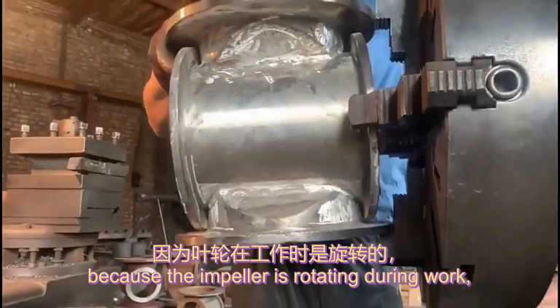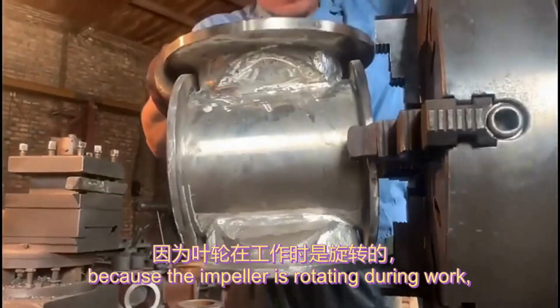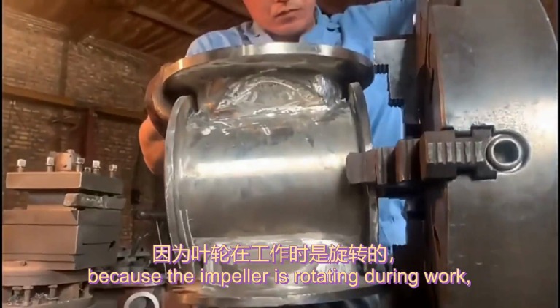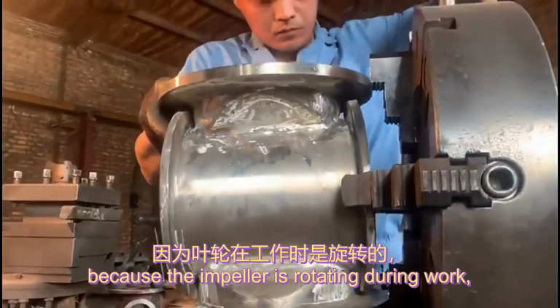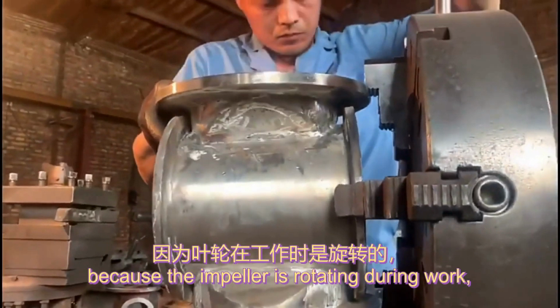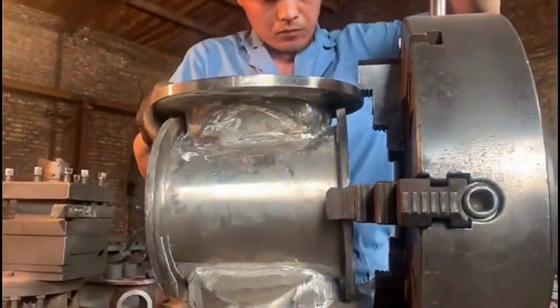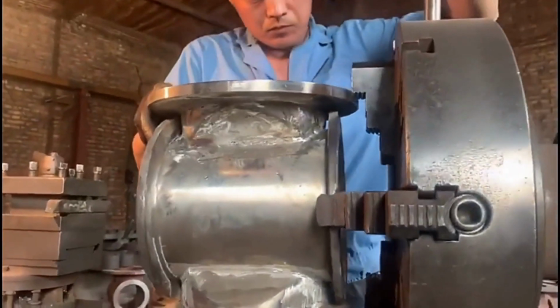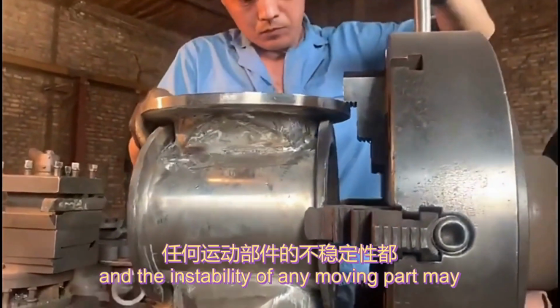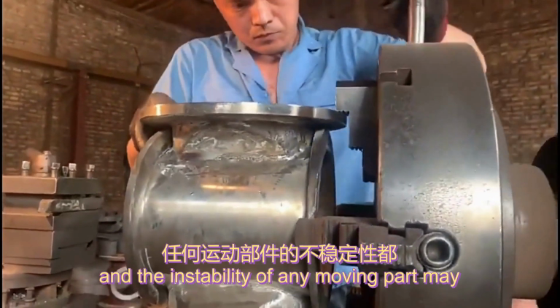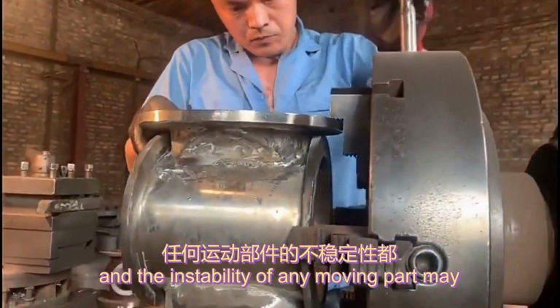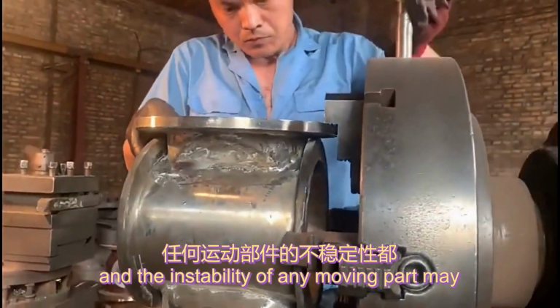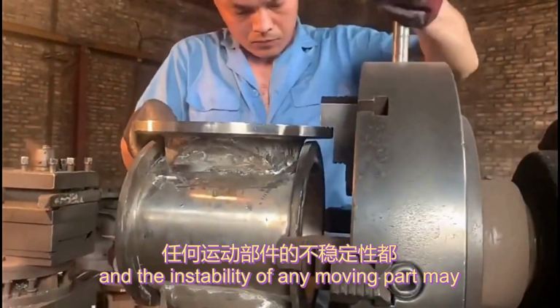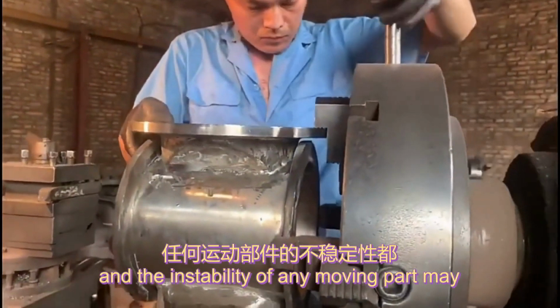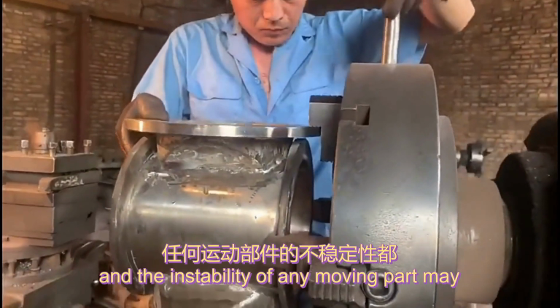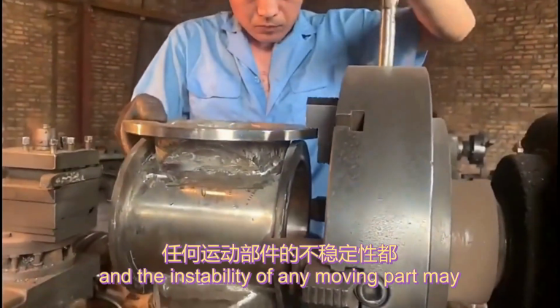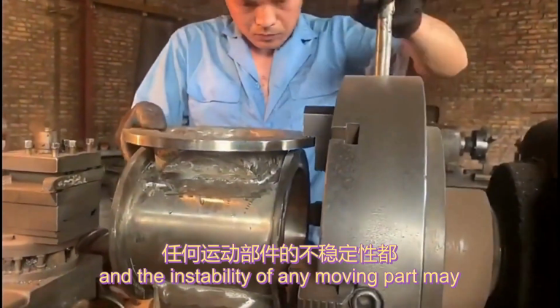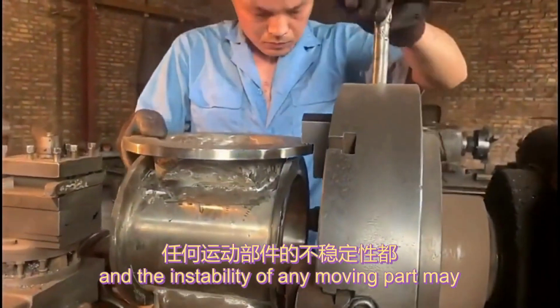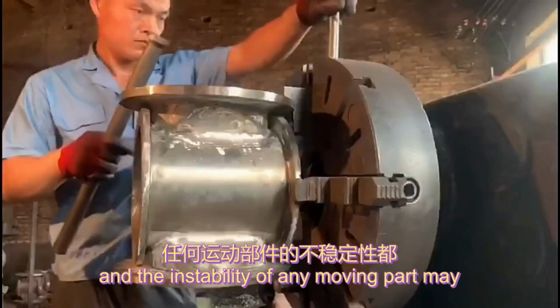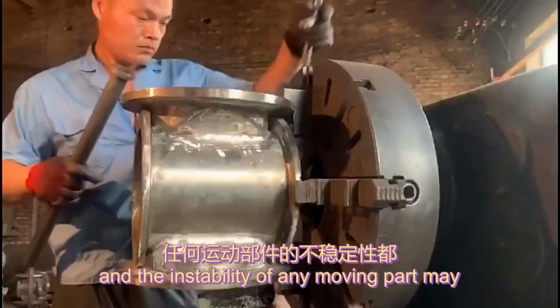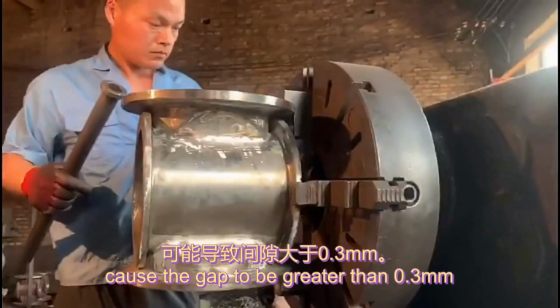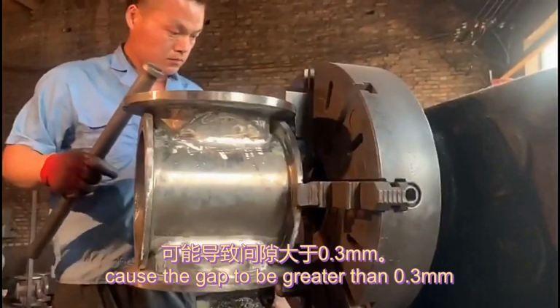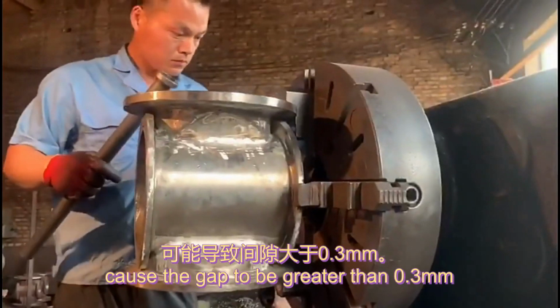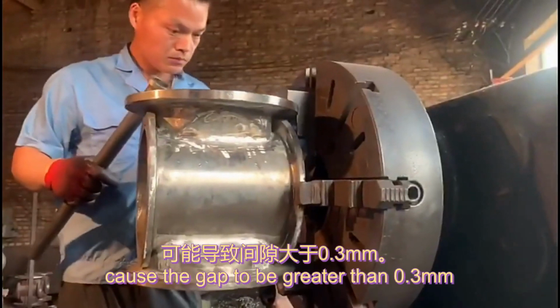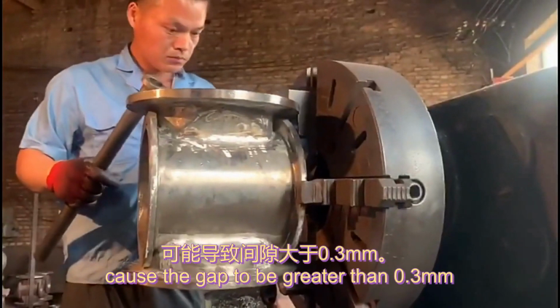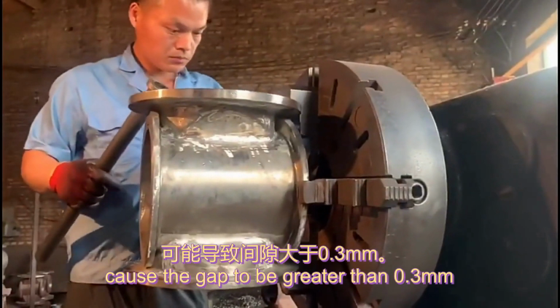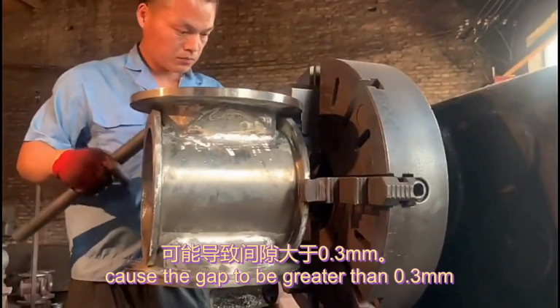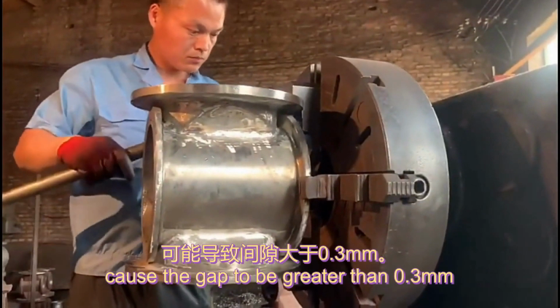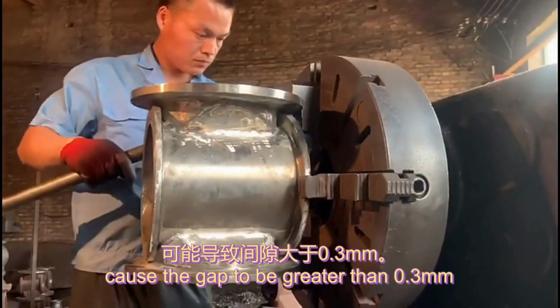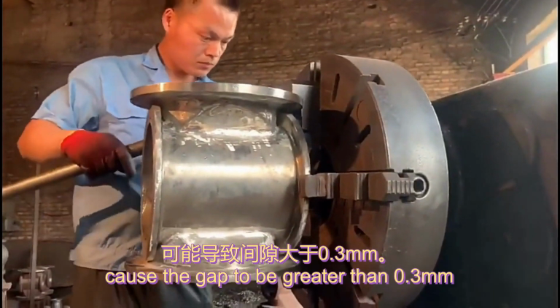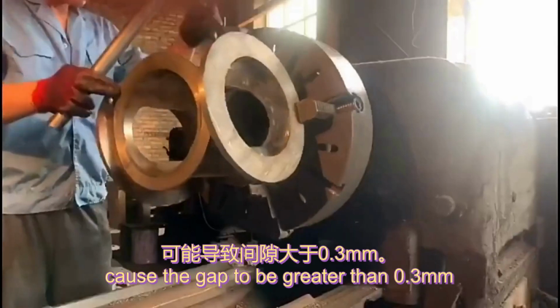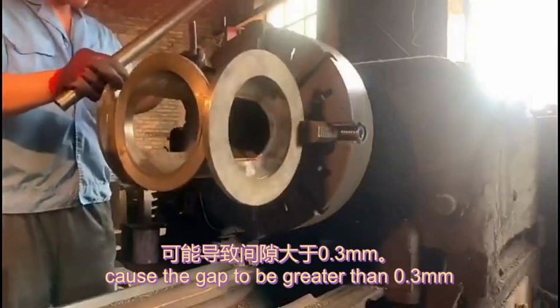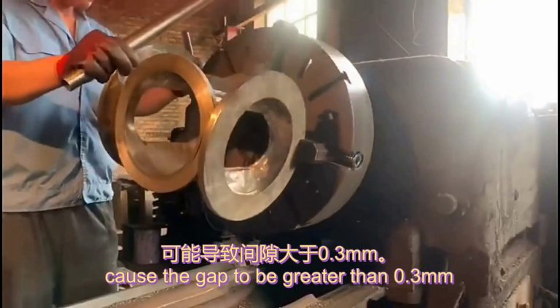because the impeller is rotating during work, and the instability of any moving part may cause the gap to be greater than 0.3mm.